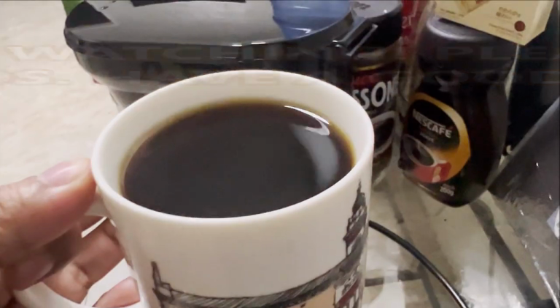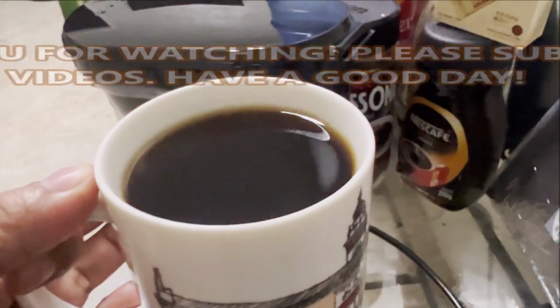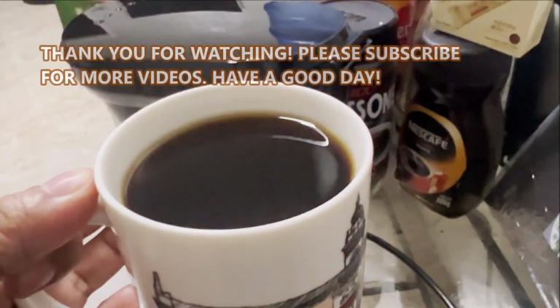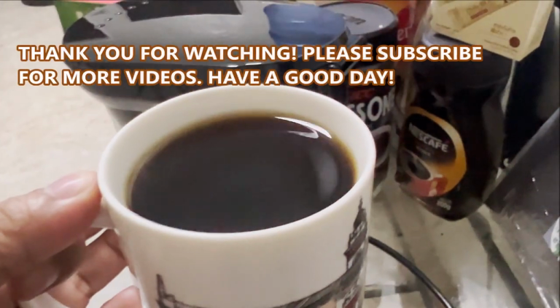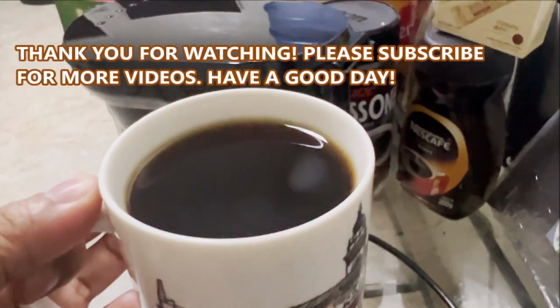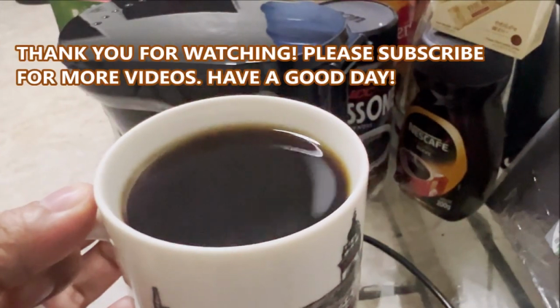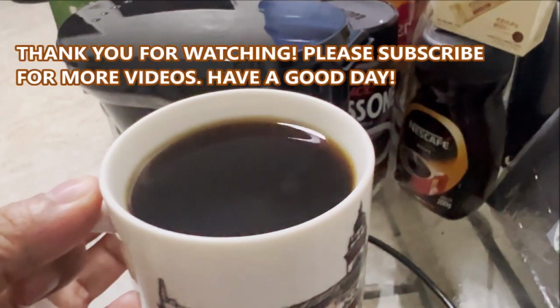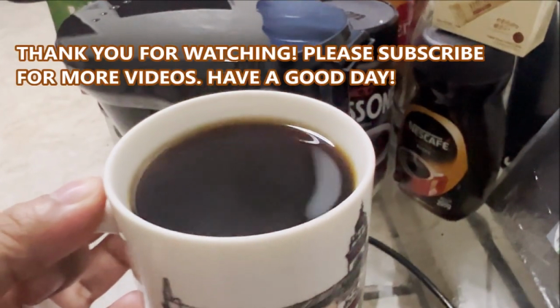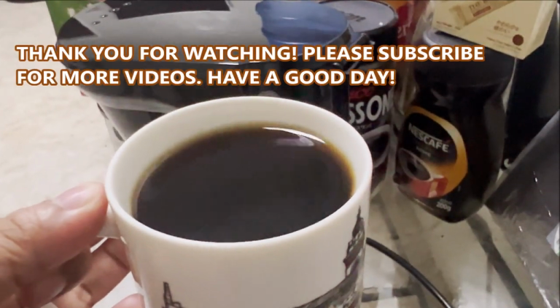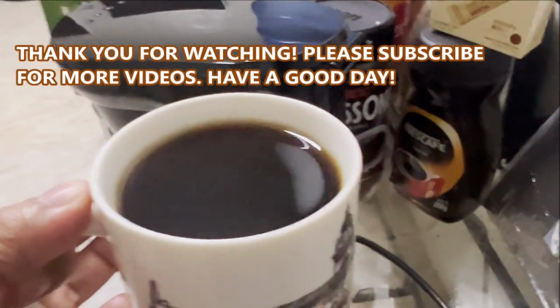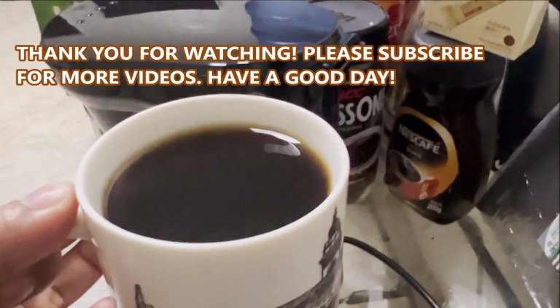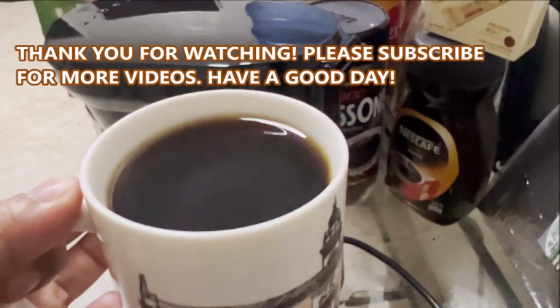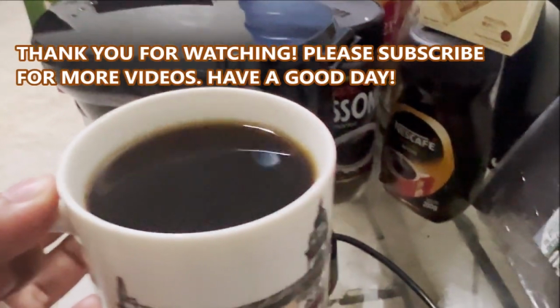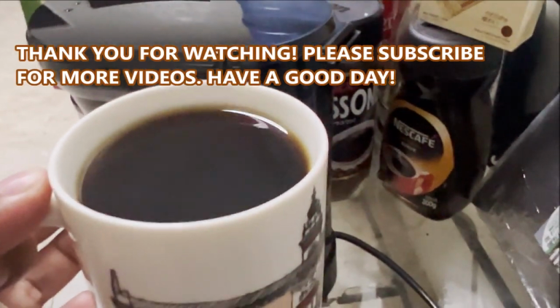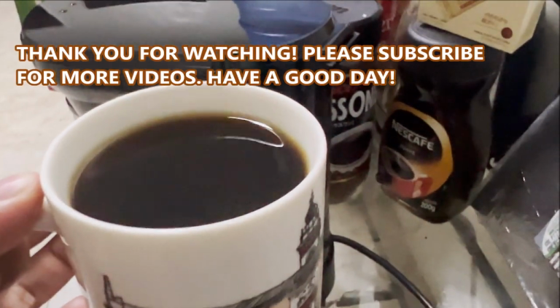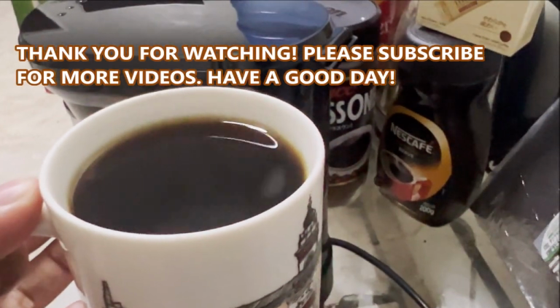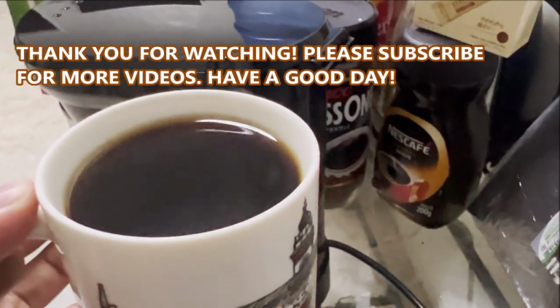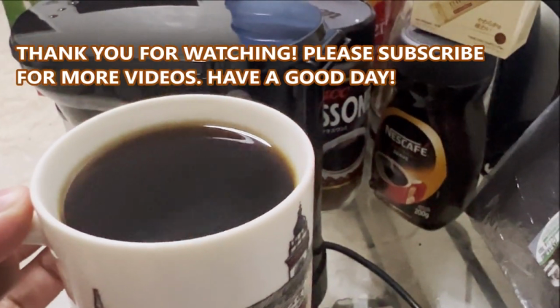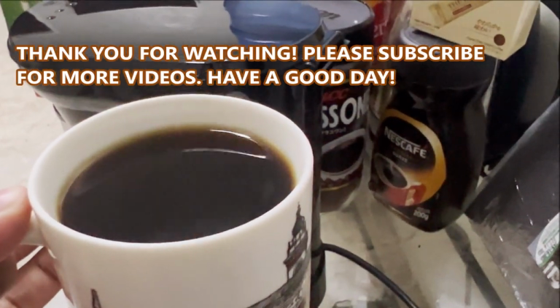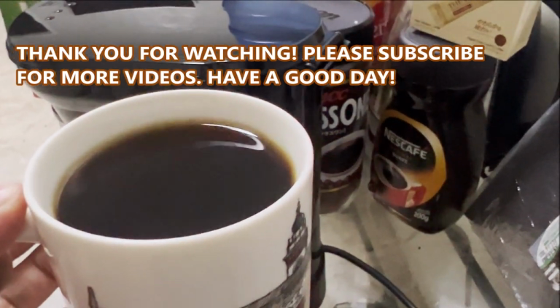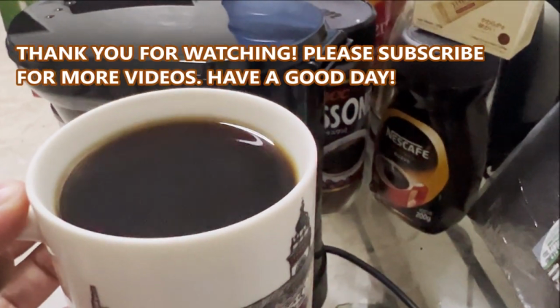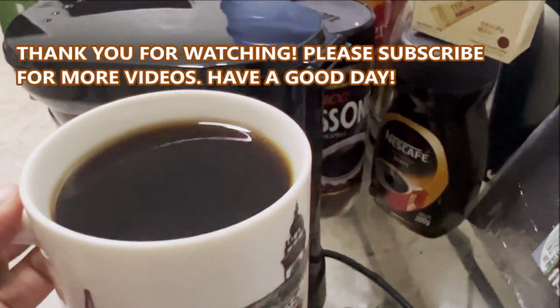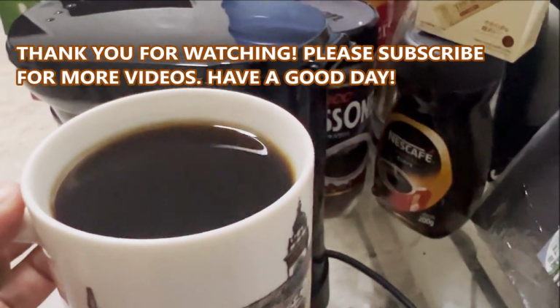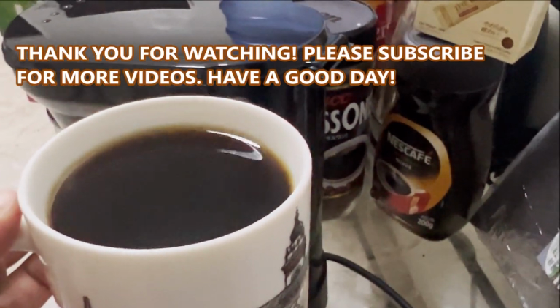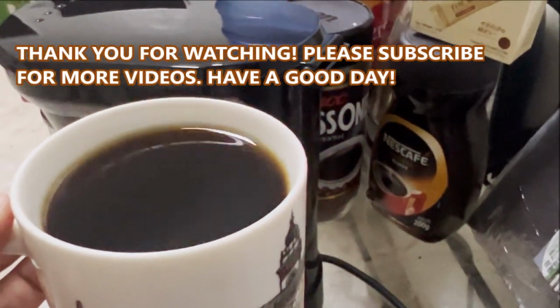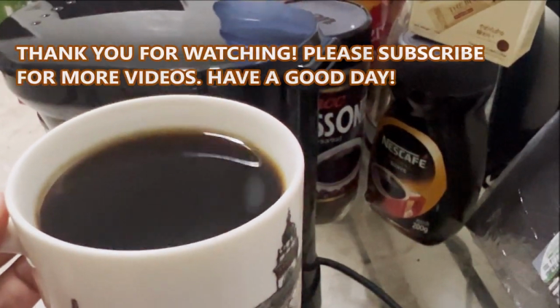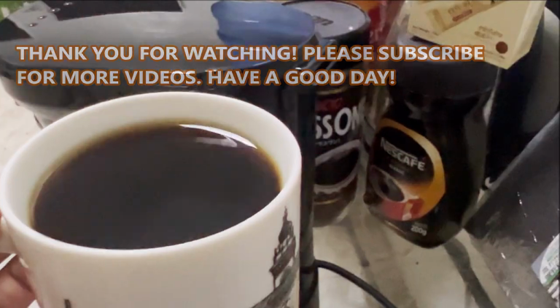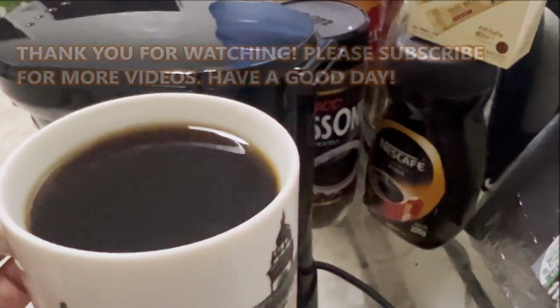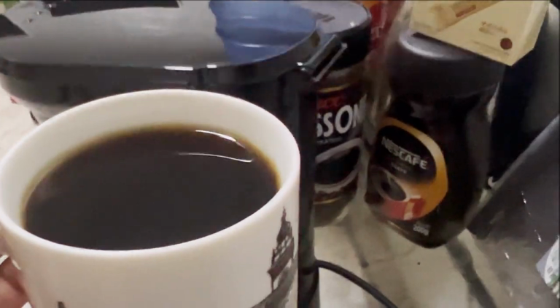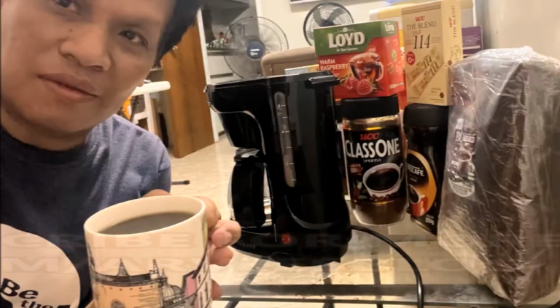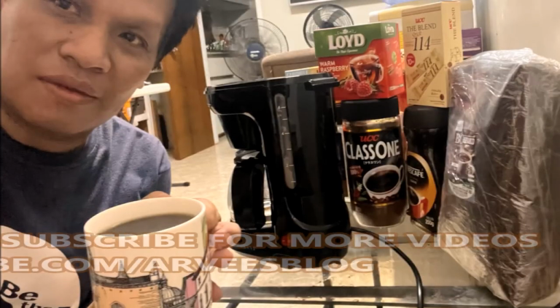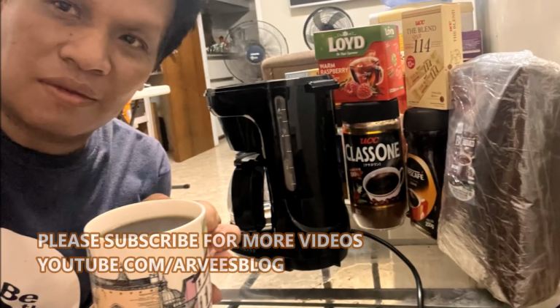Thank you for watching and please subscribe for more videos. Have a good day, bye!